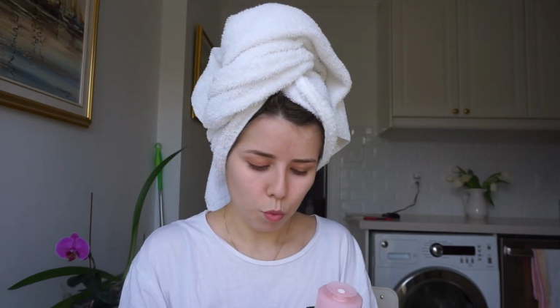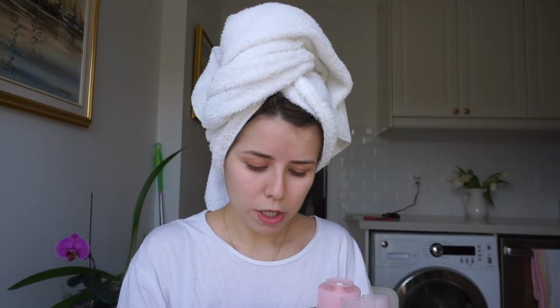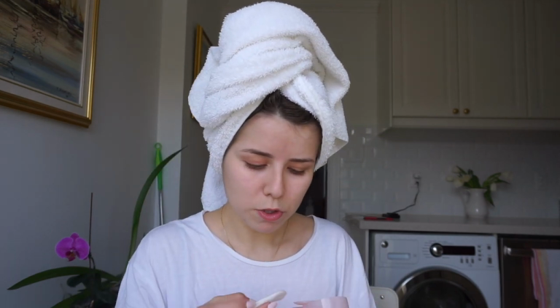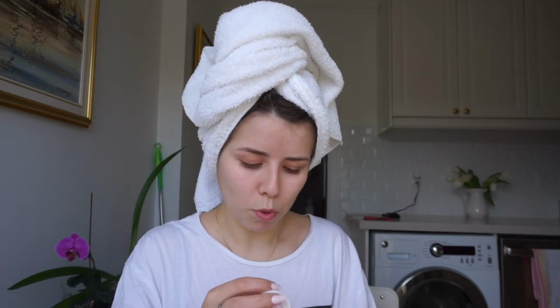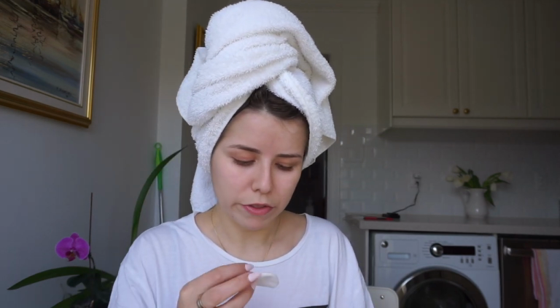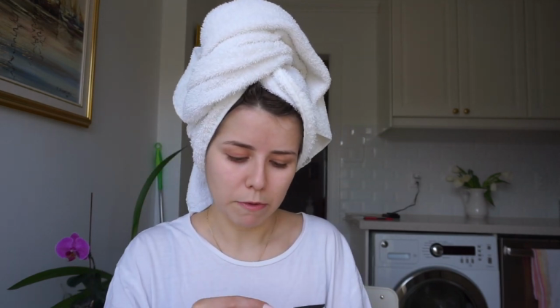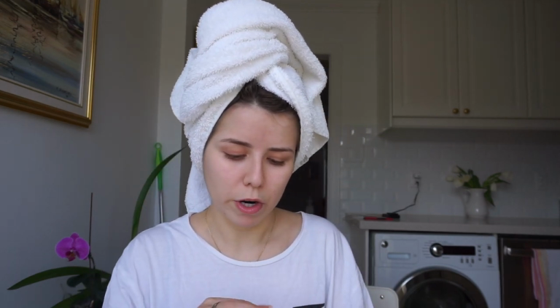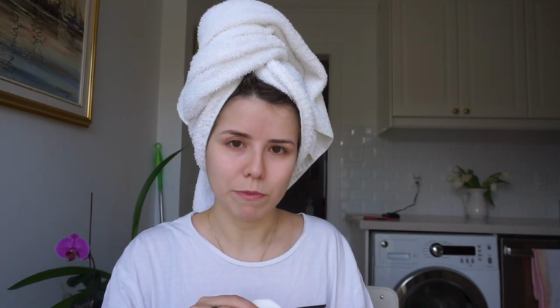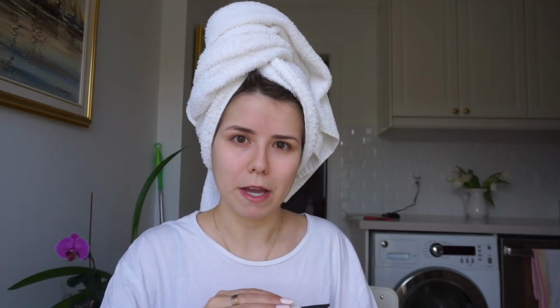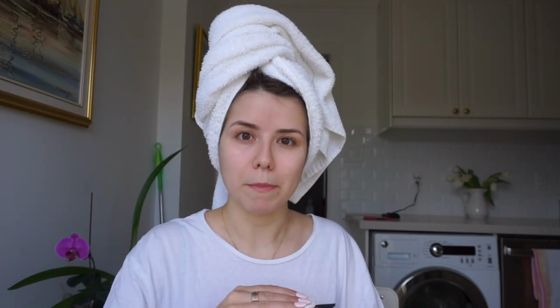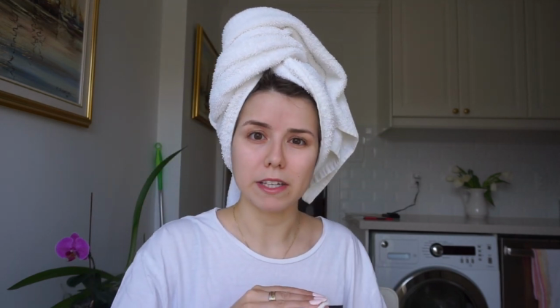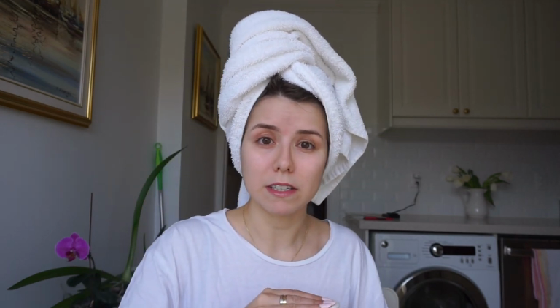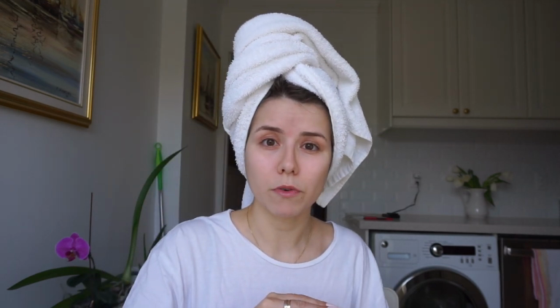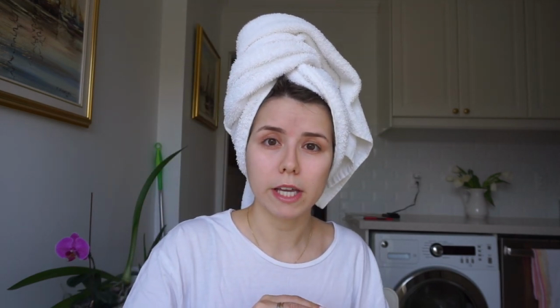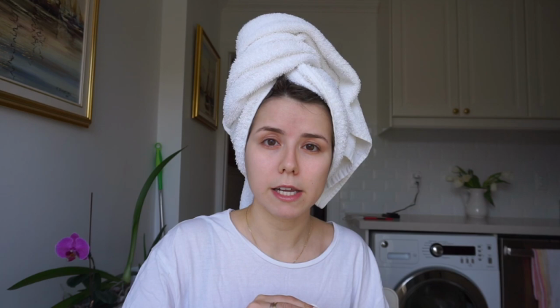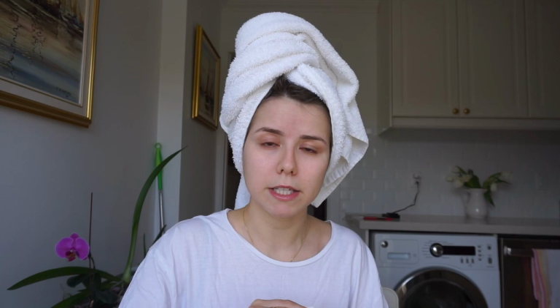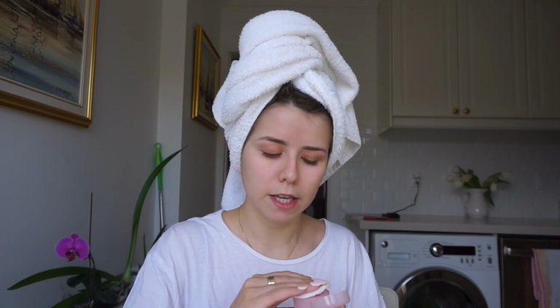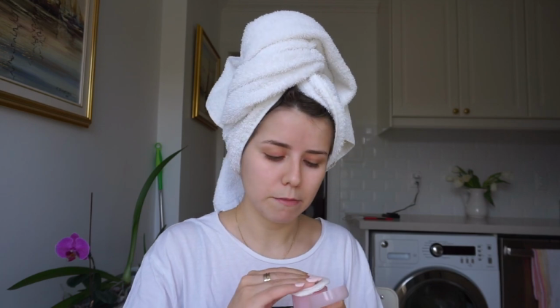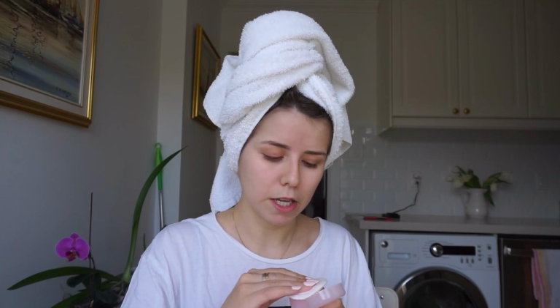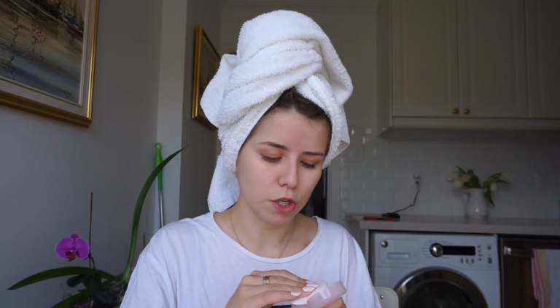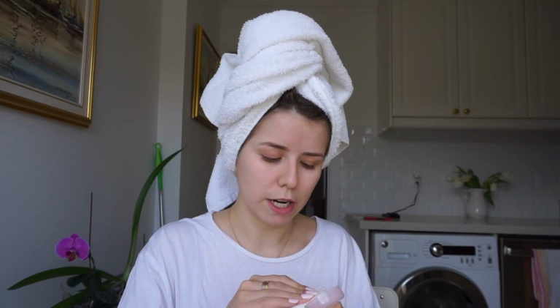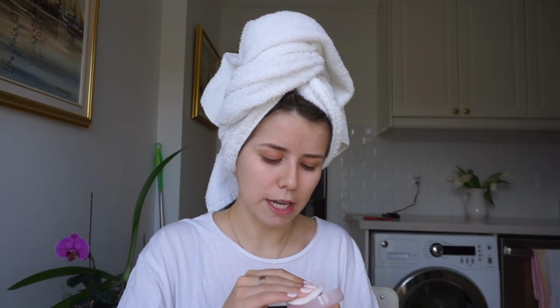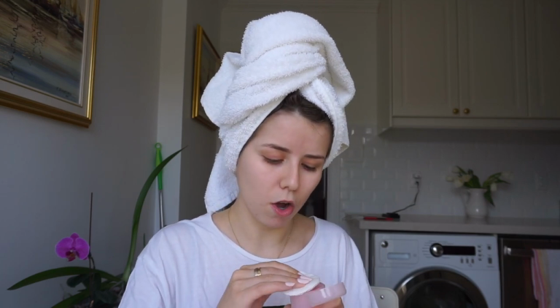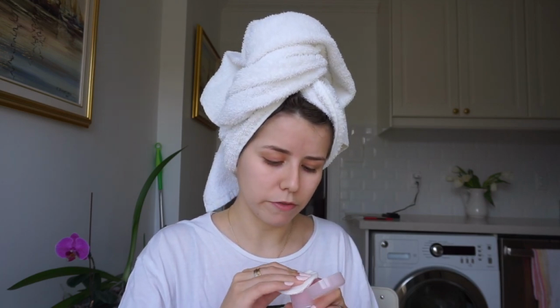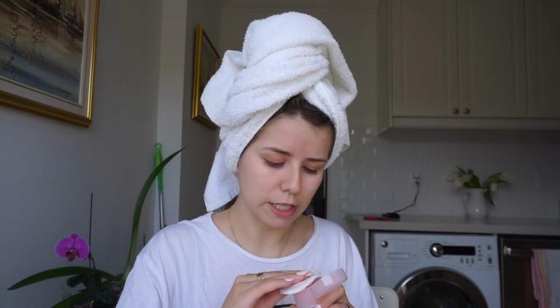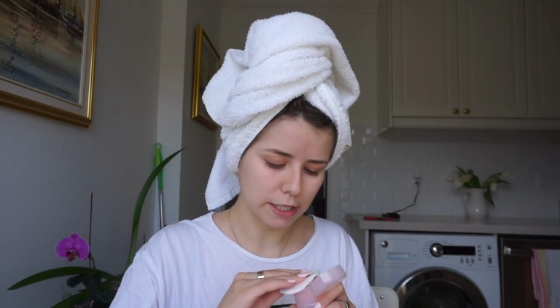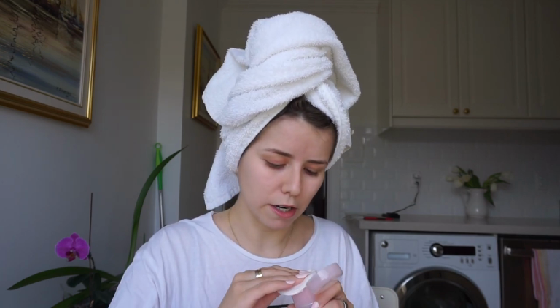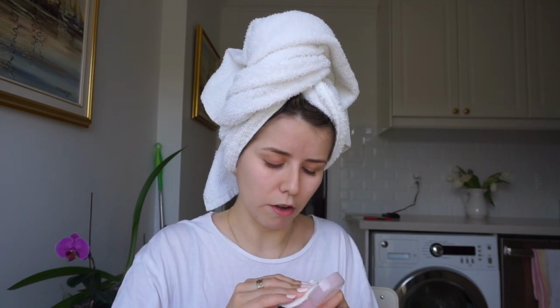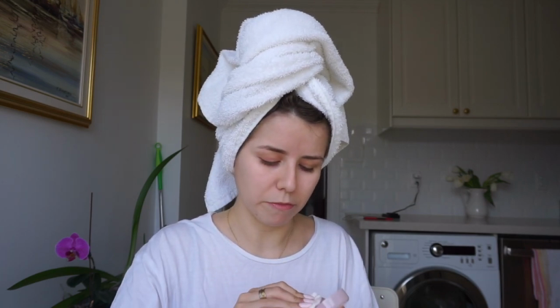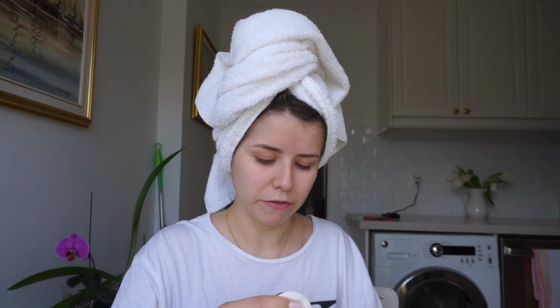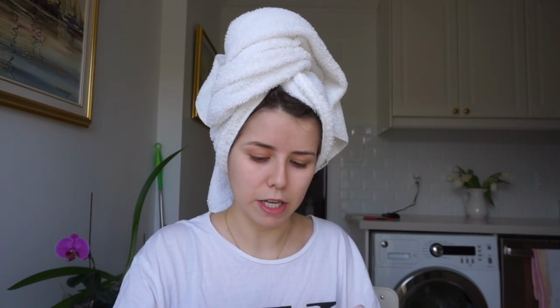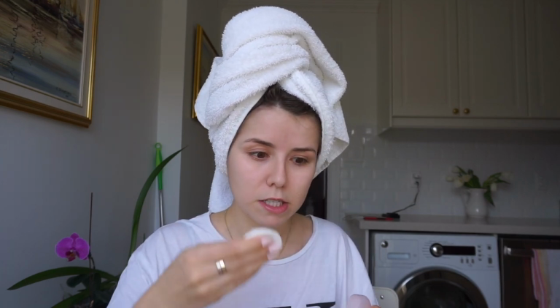One of the most important things before I do my makeup is exfoliating my skin and making sure I take all of the dead skin off of my face.